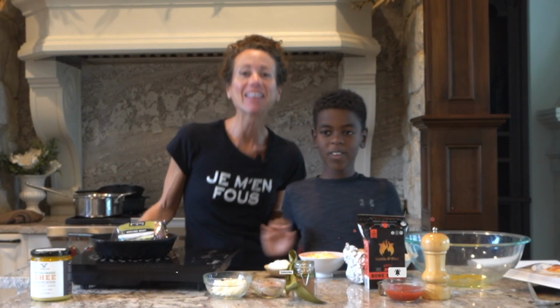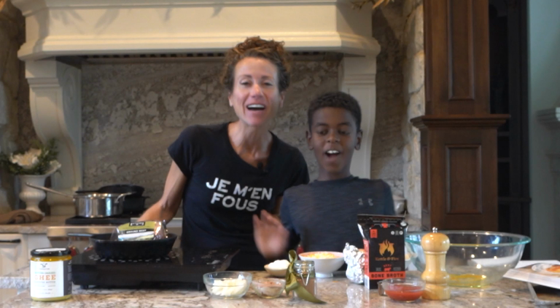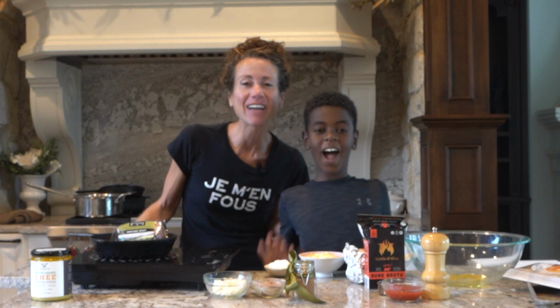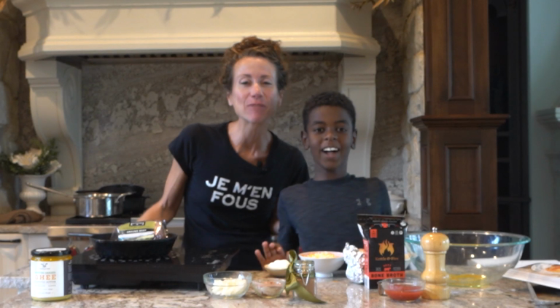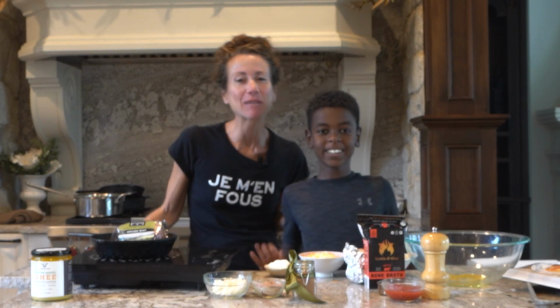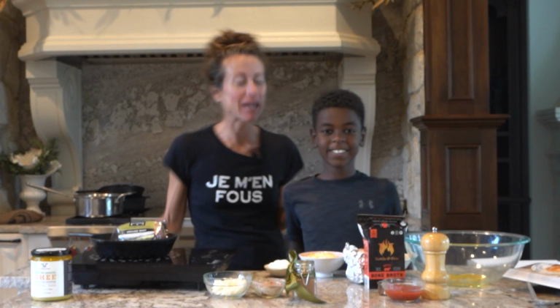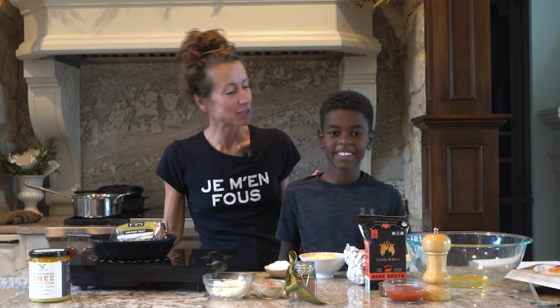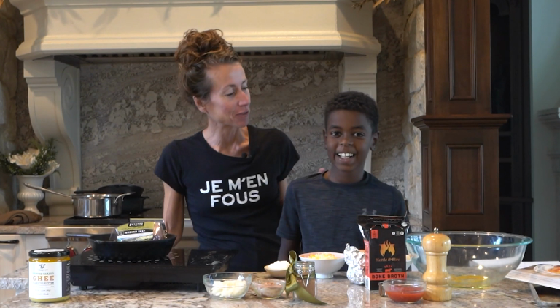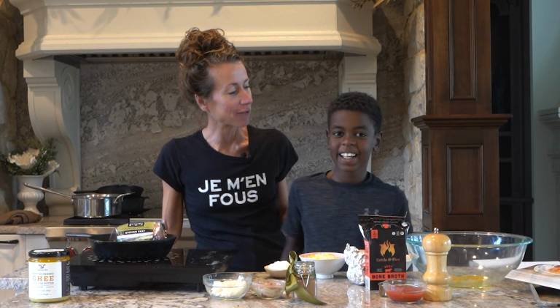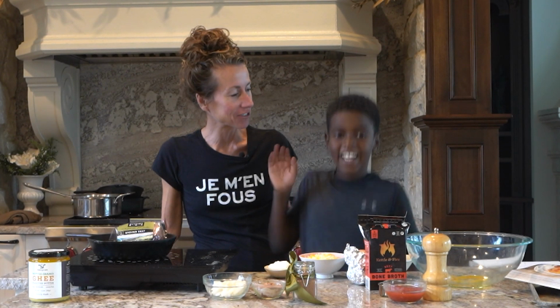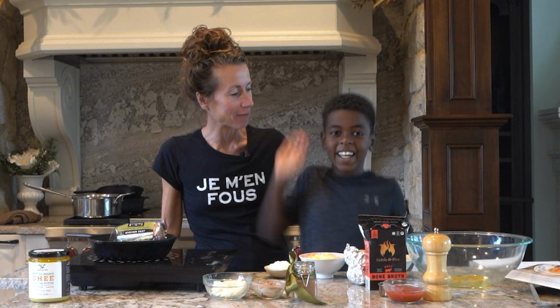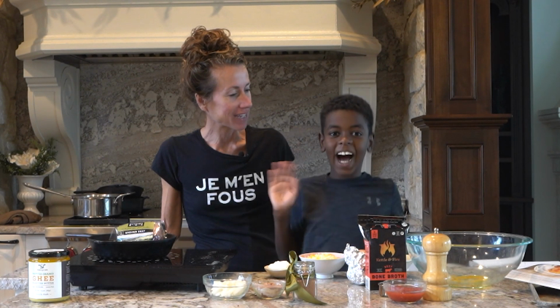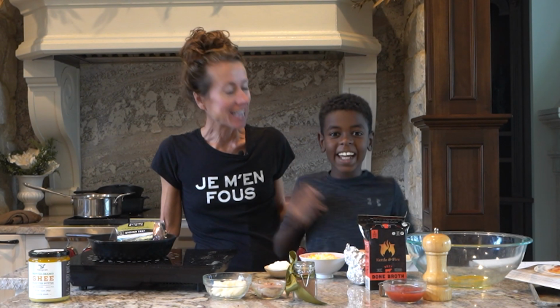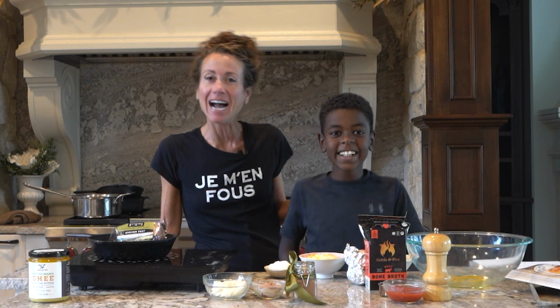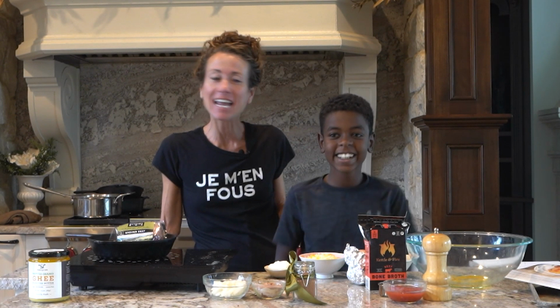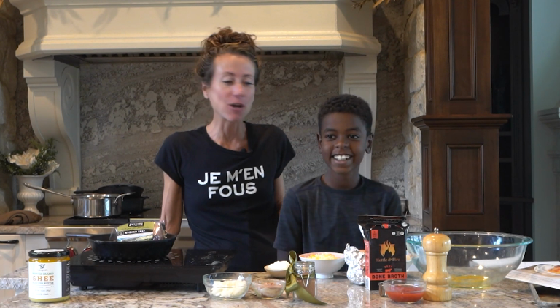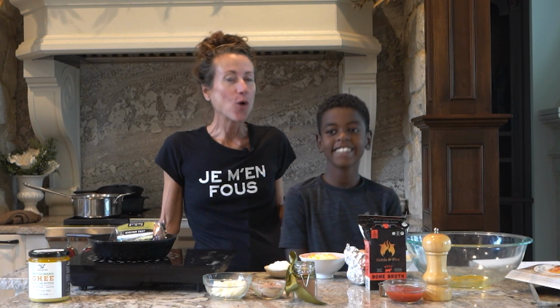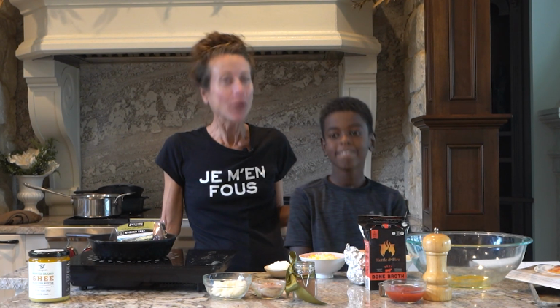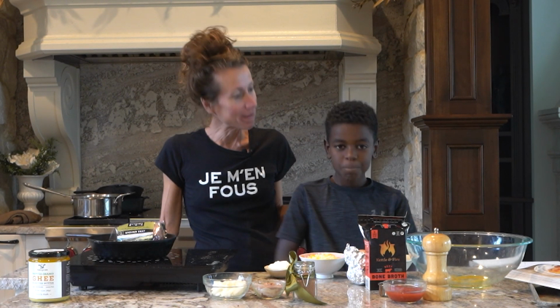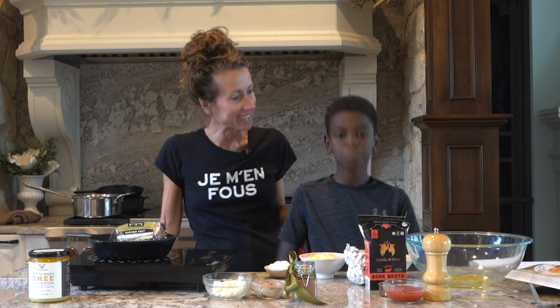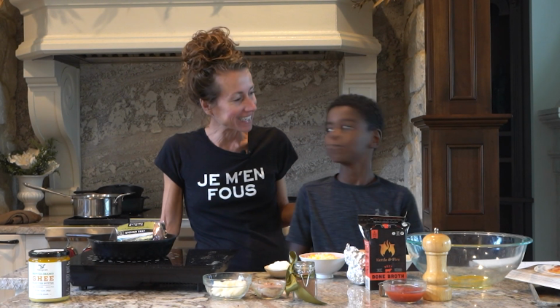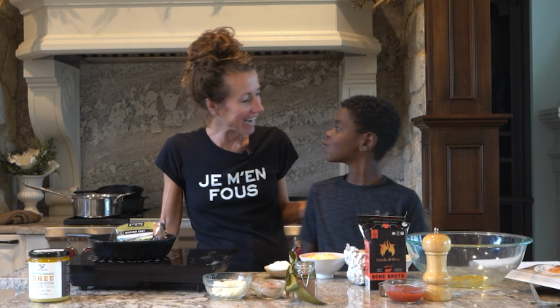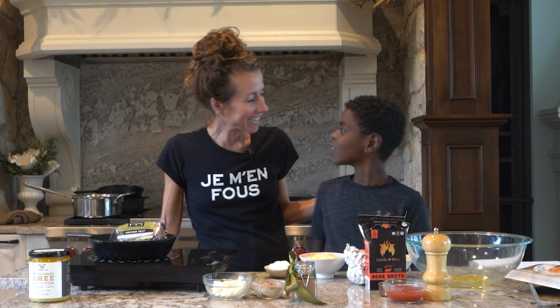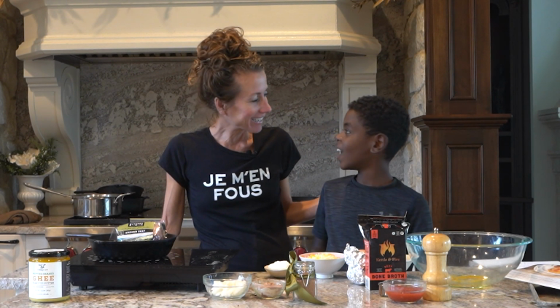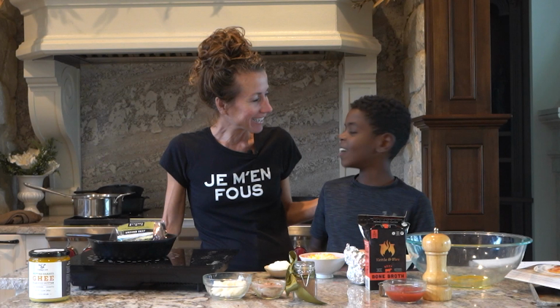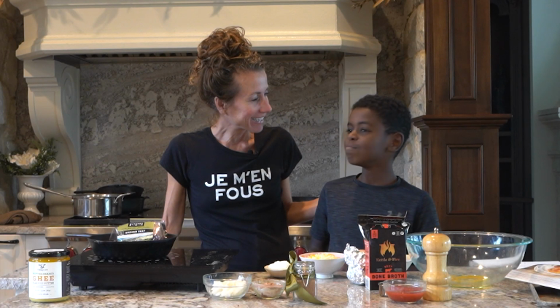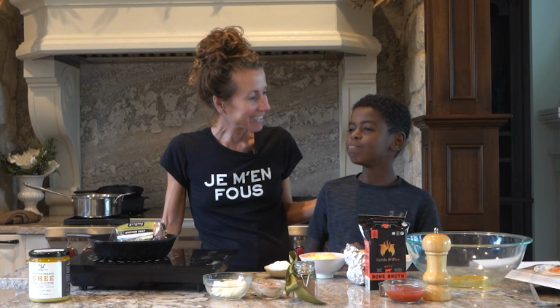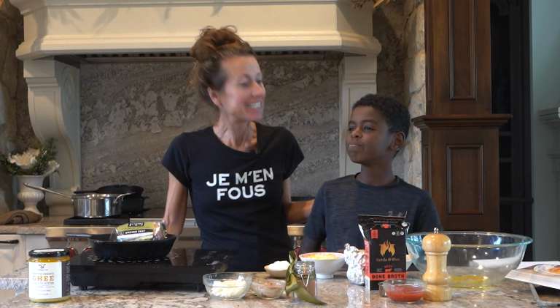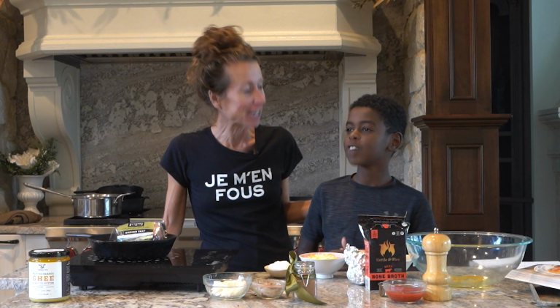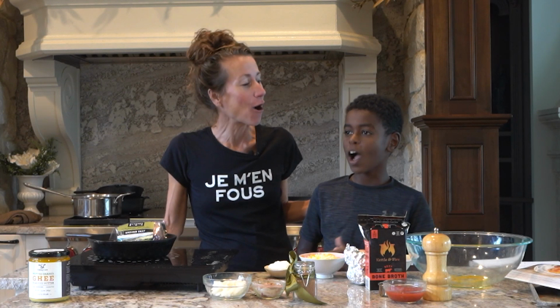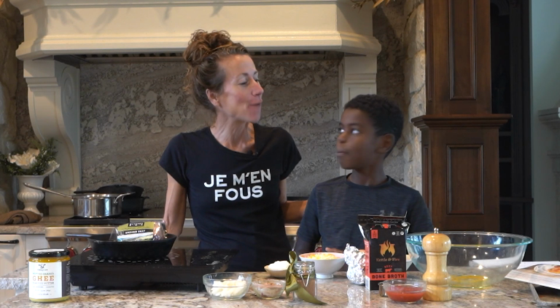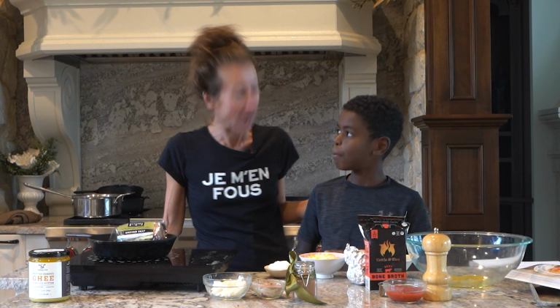Aloha everybody, my name is Maria. What's your name? Kai. And what are we making today? Taco pie.